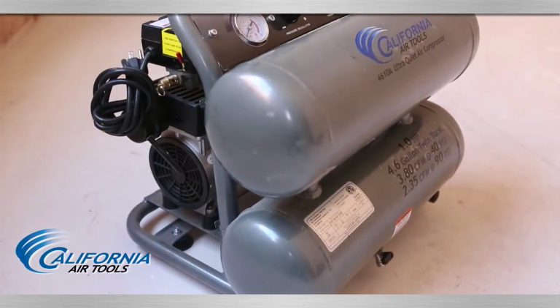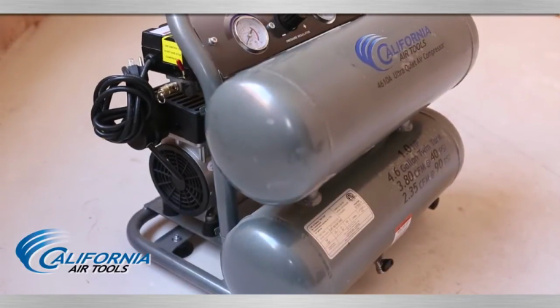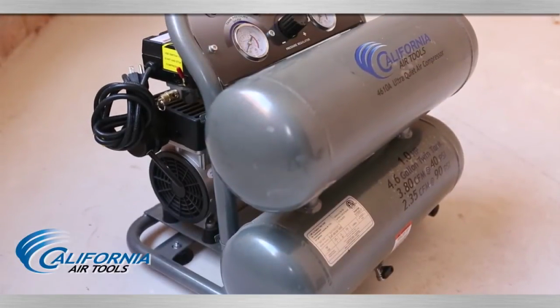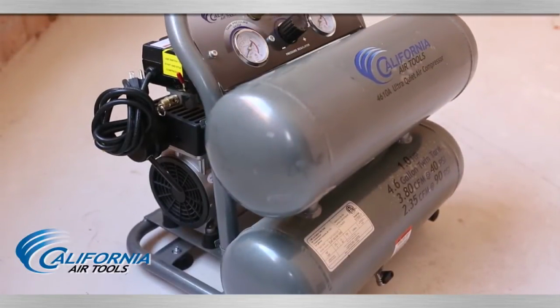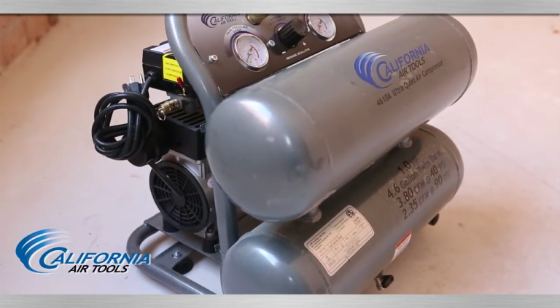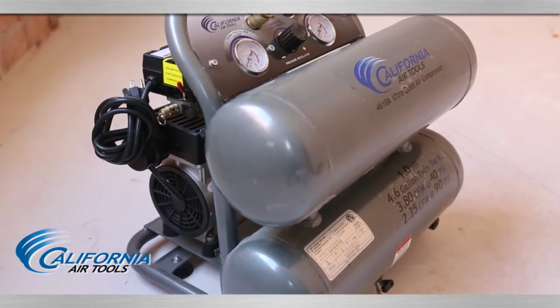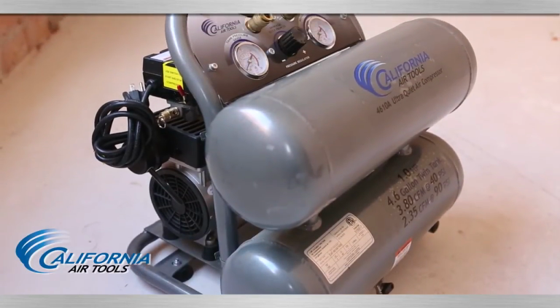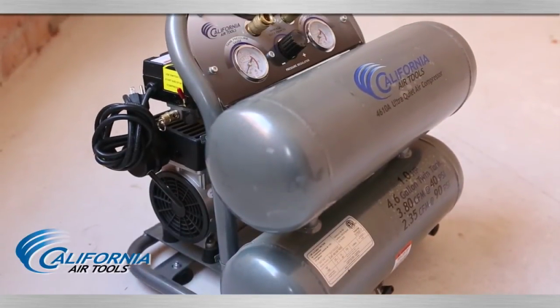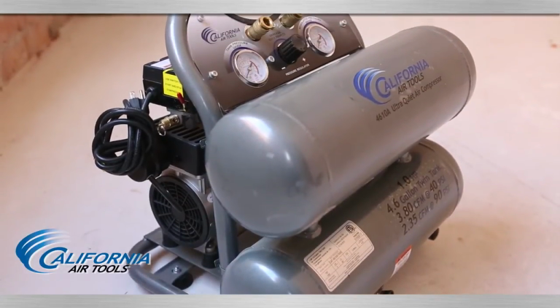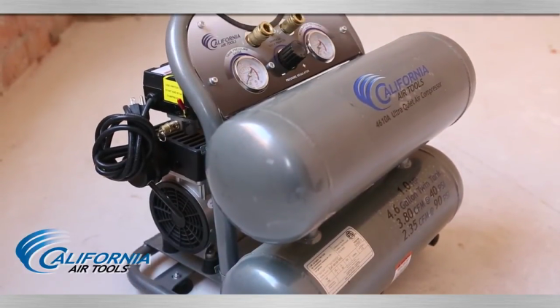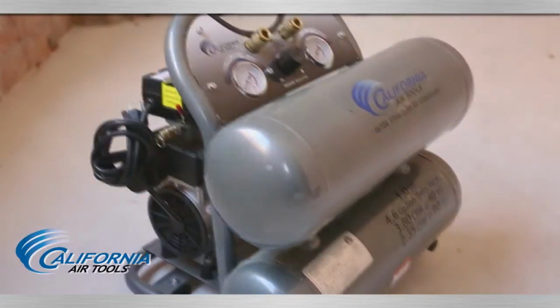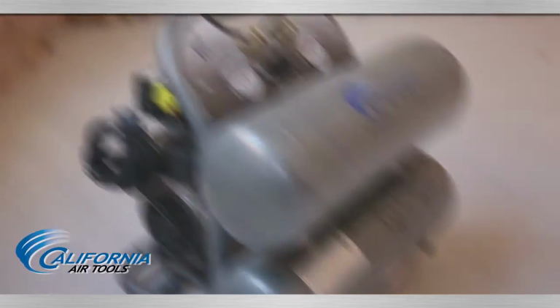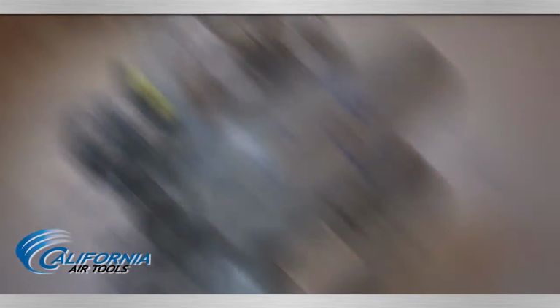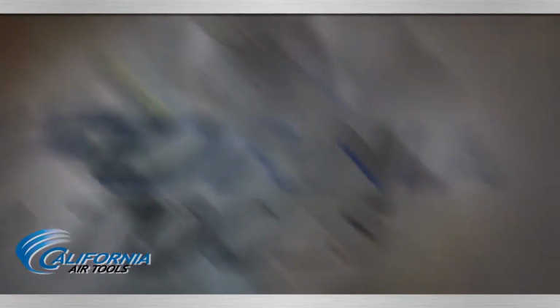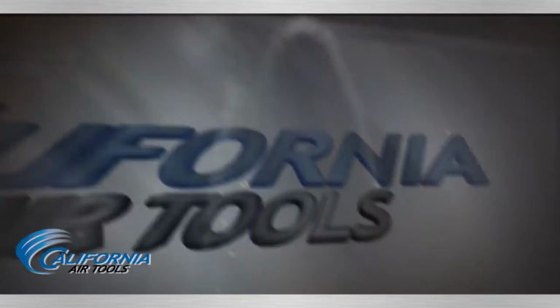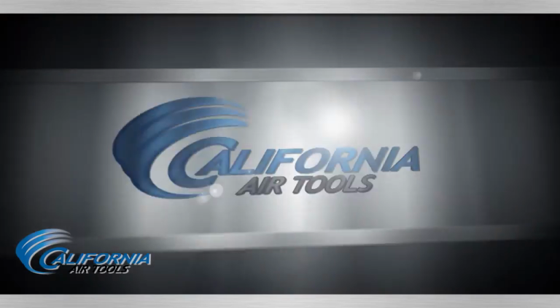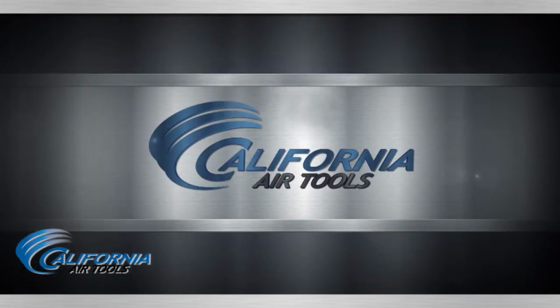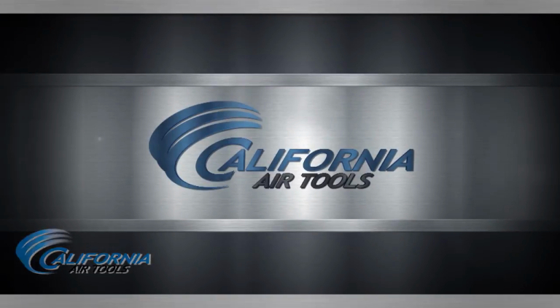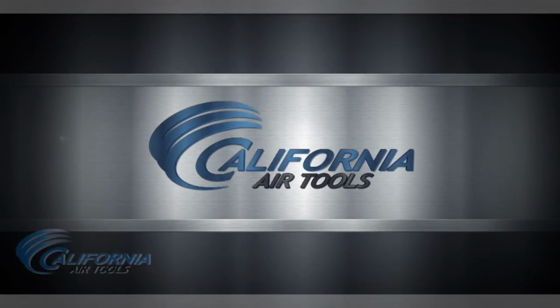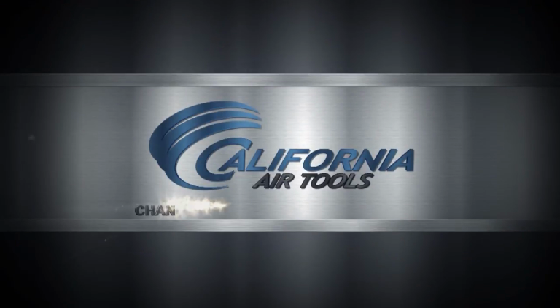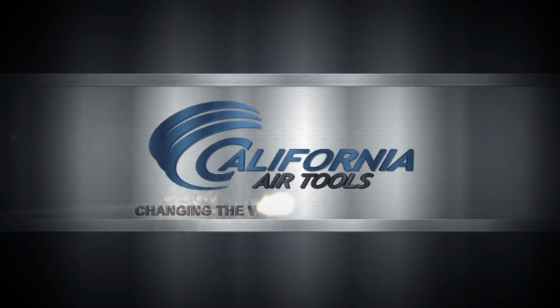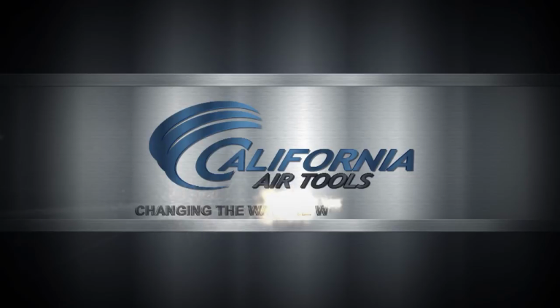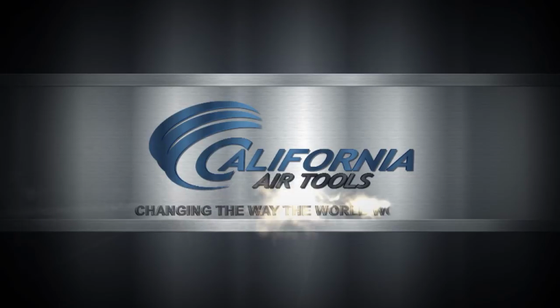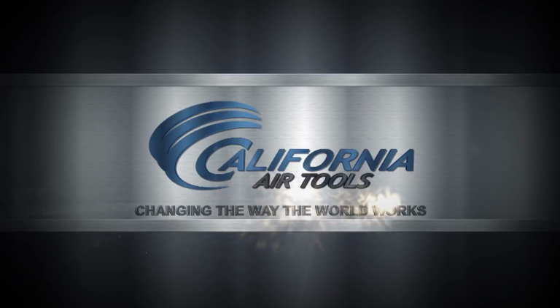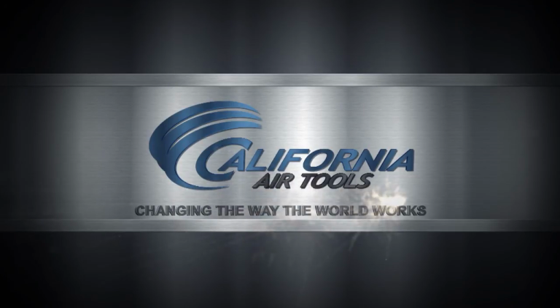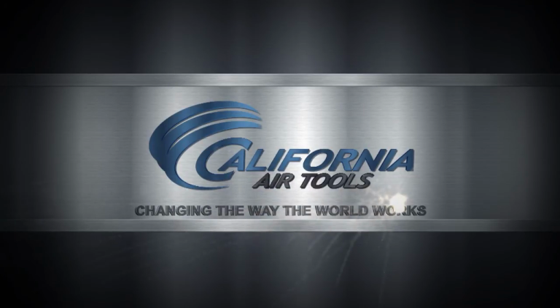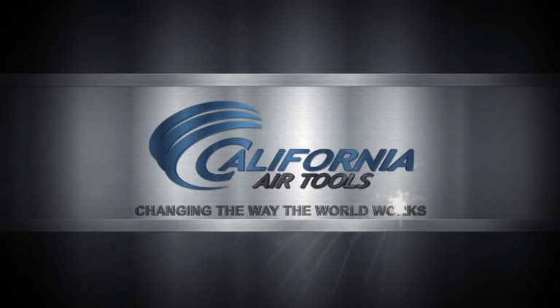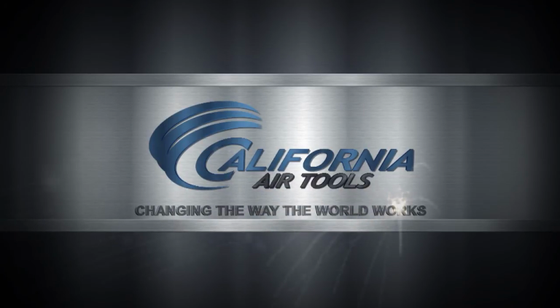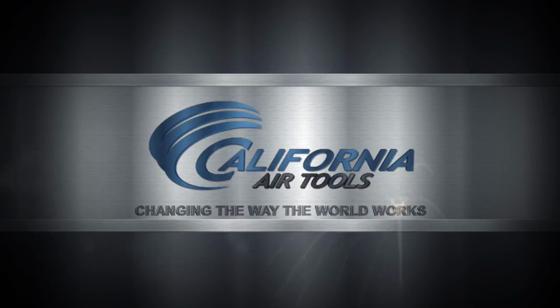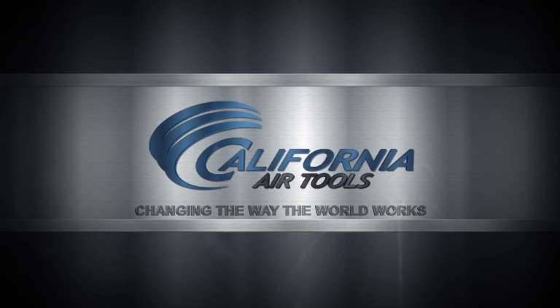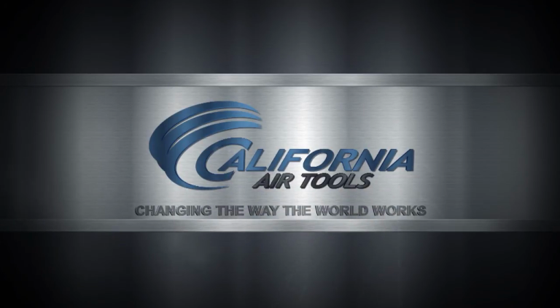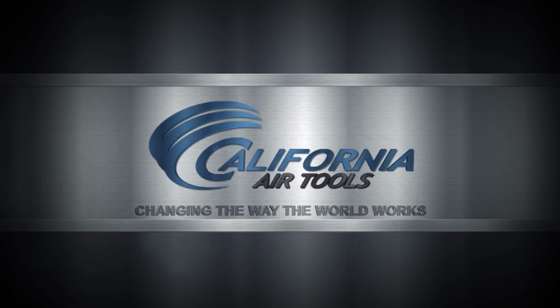The California Air Tools 4610A — changing the way the world works.